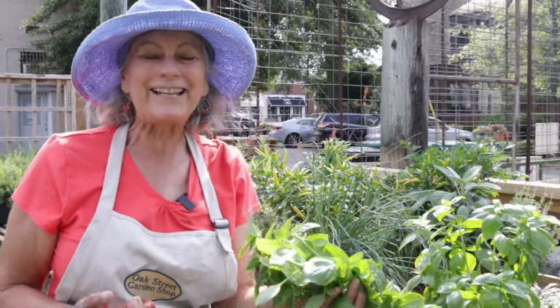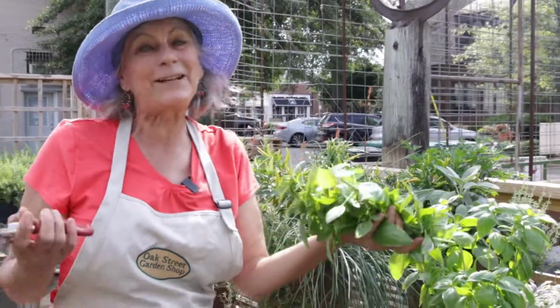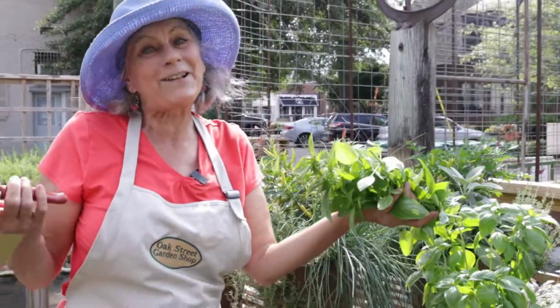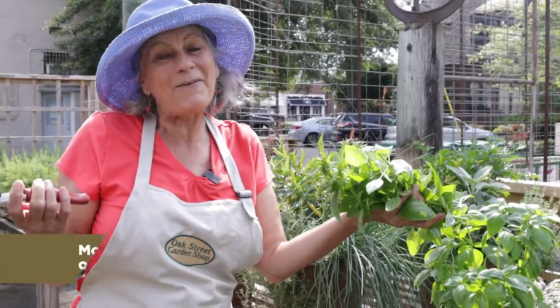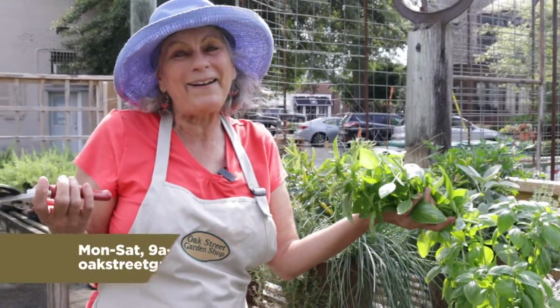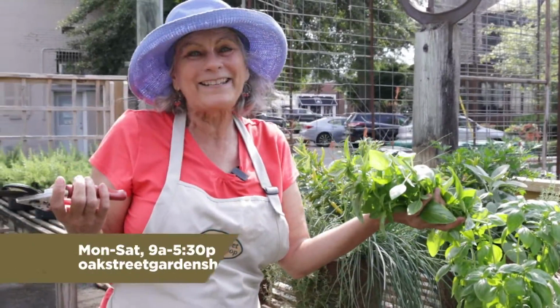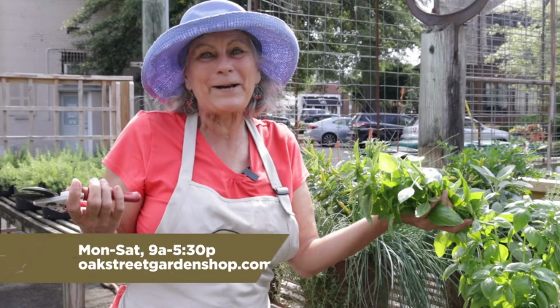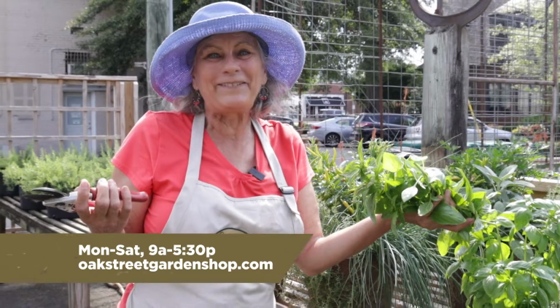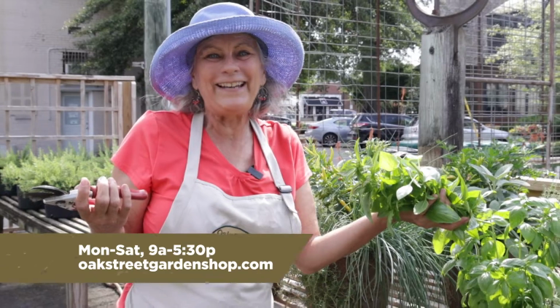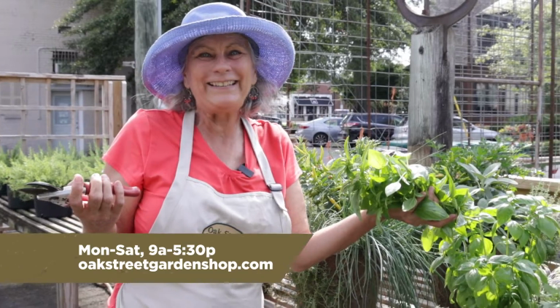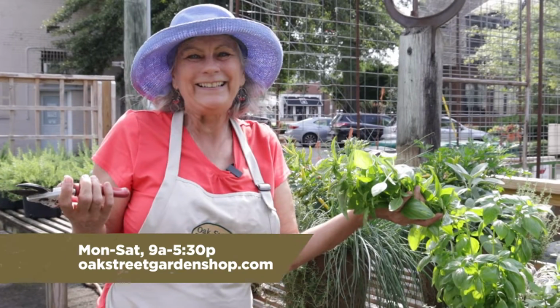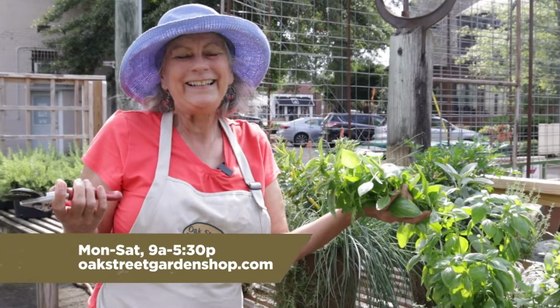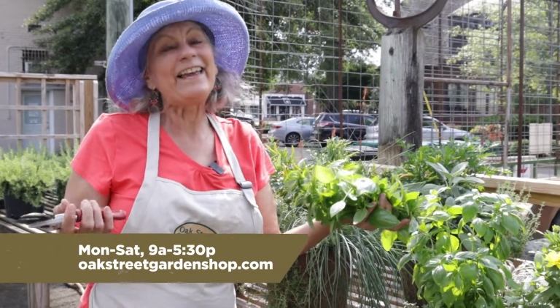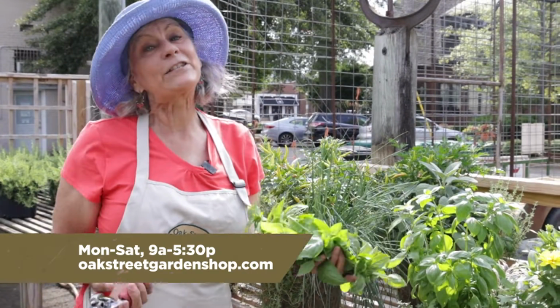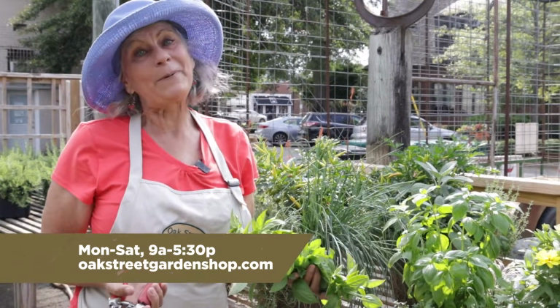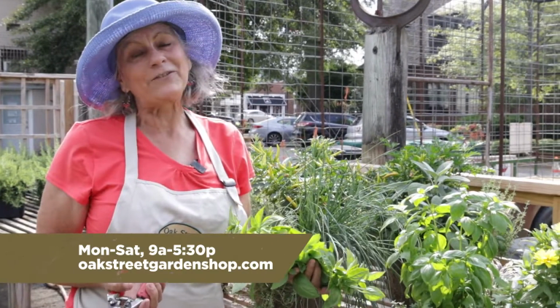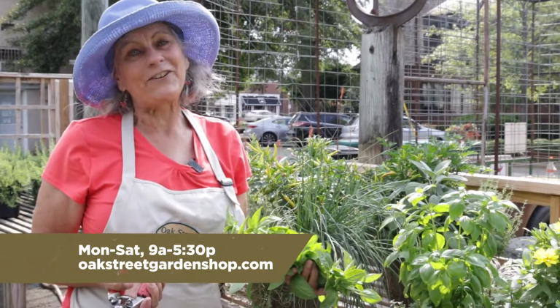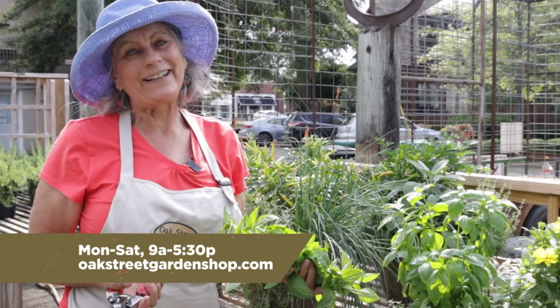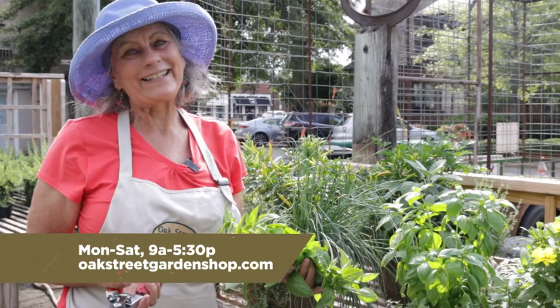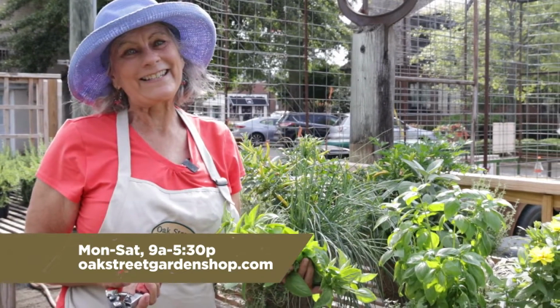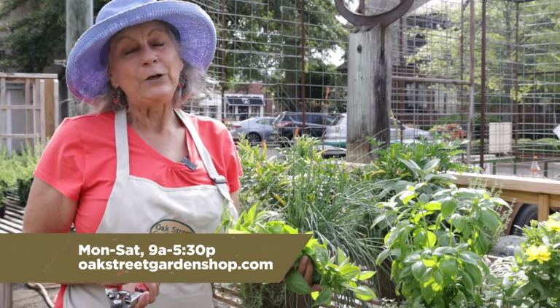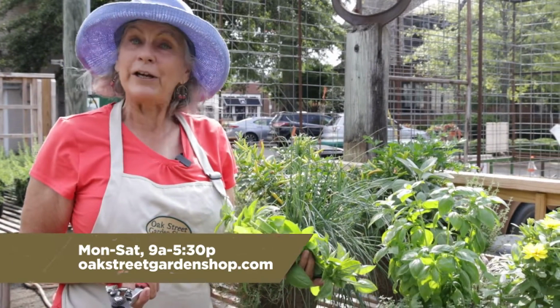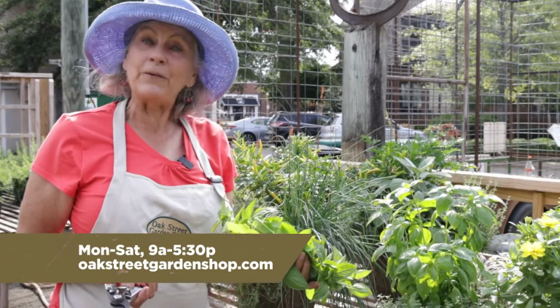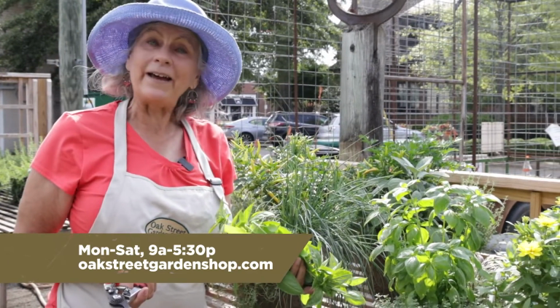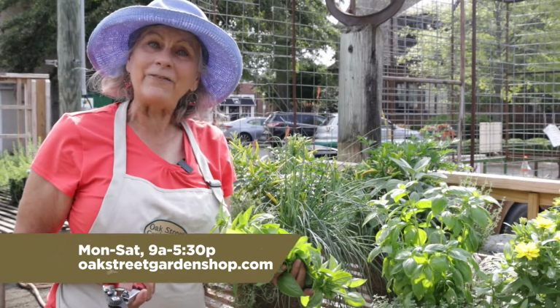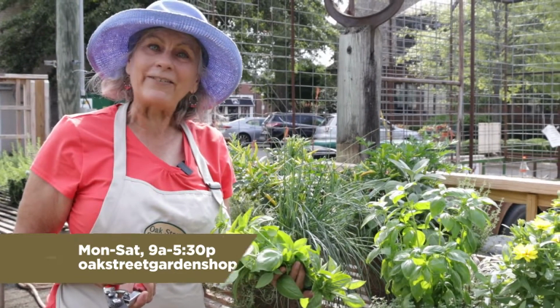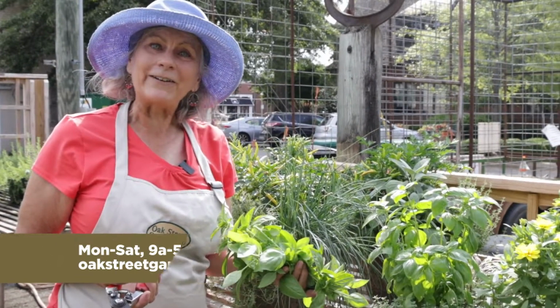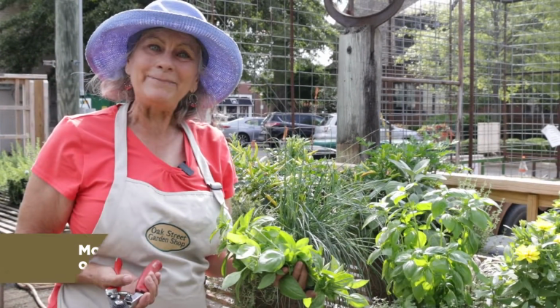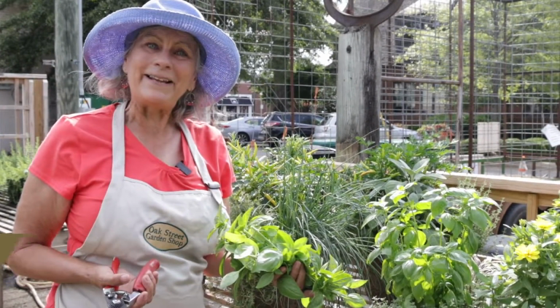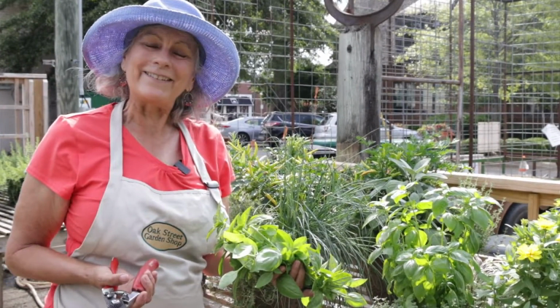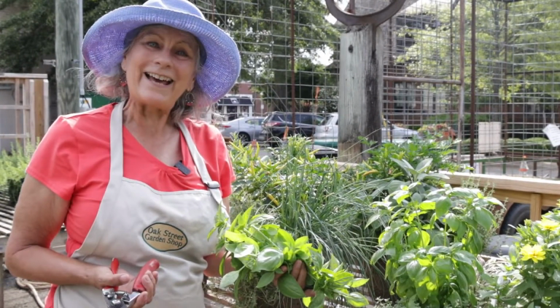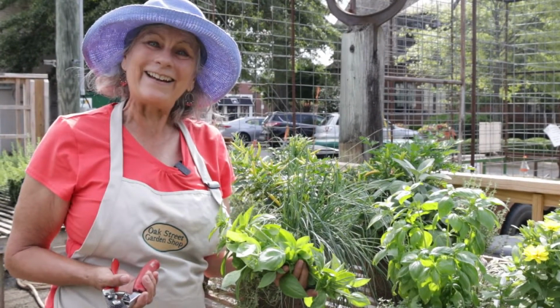That's what it's all about in the summer, right? Thanks so much for joining us. We're here from 9 to 5:30, Monday through Saturday.